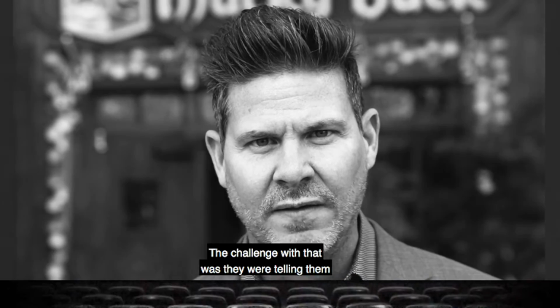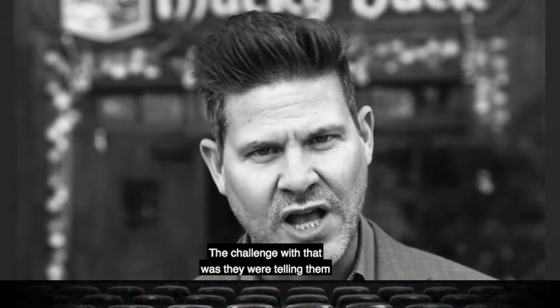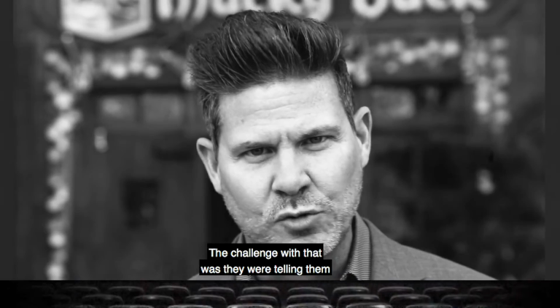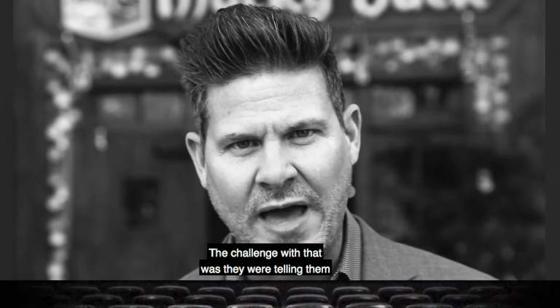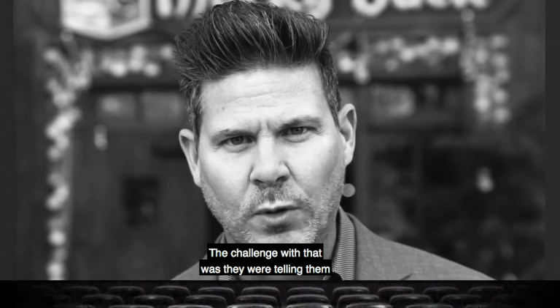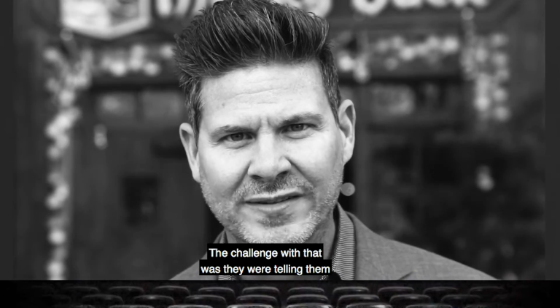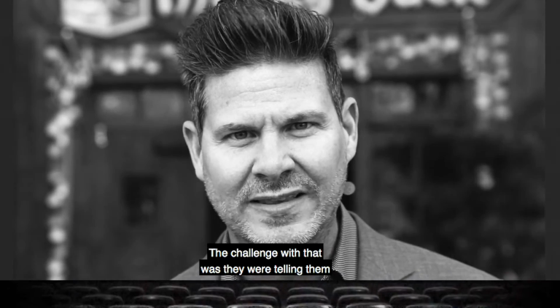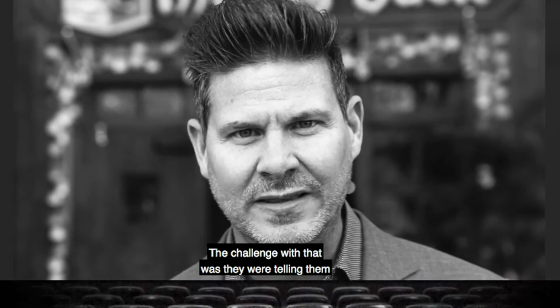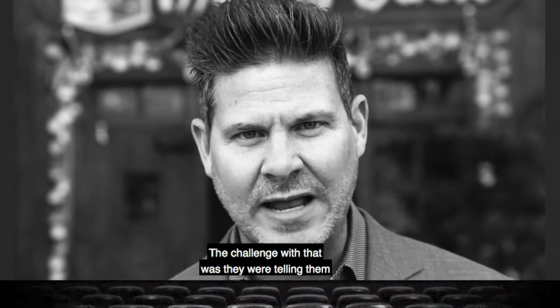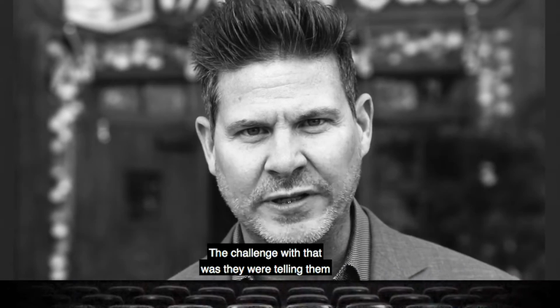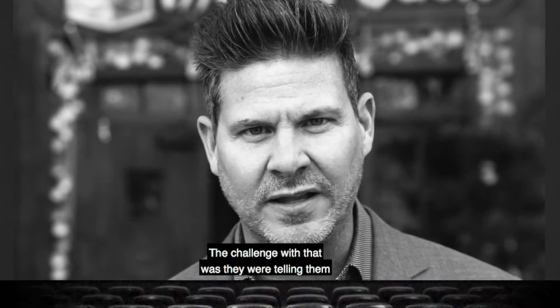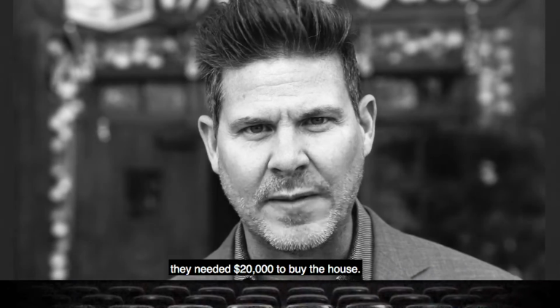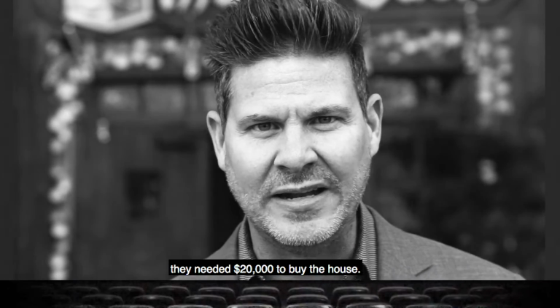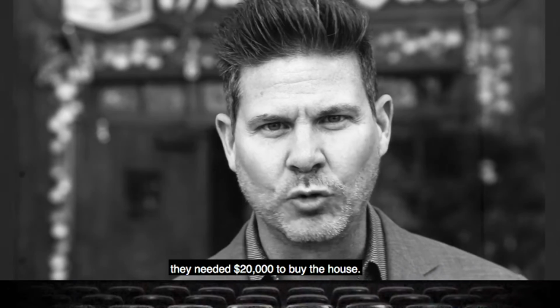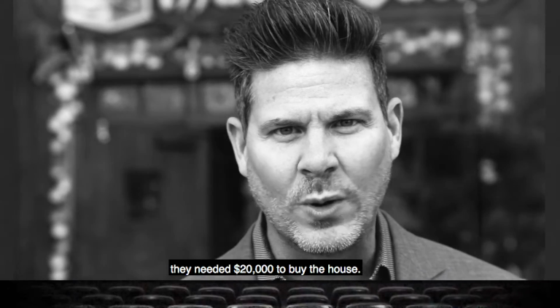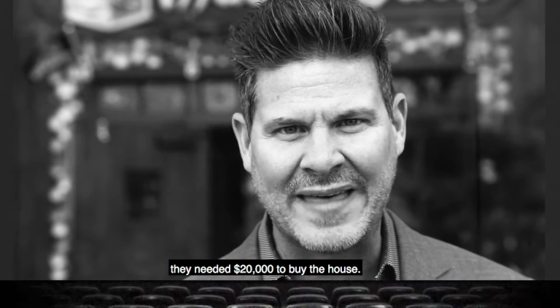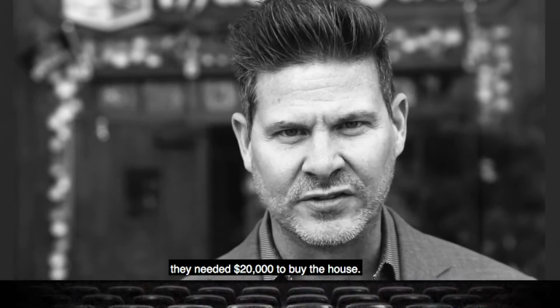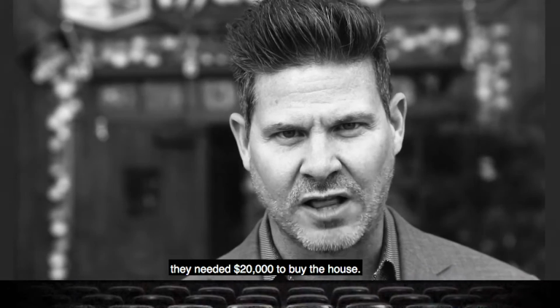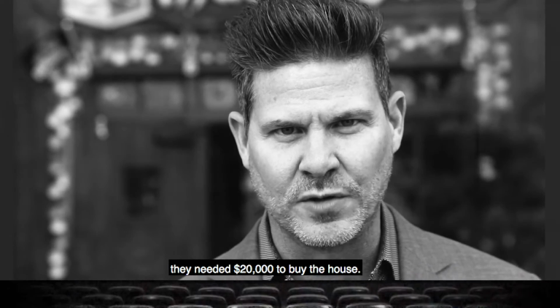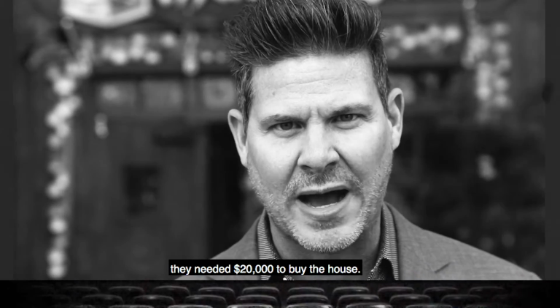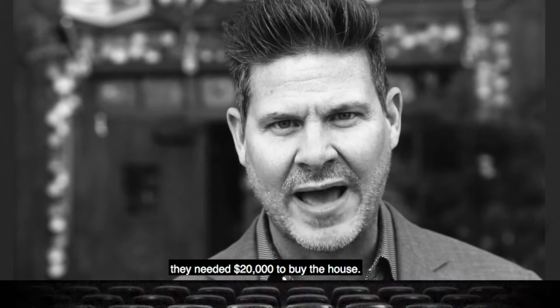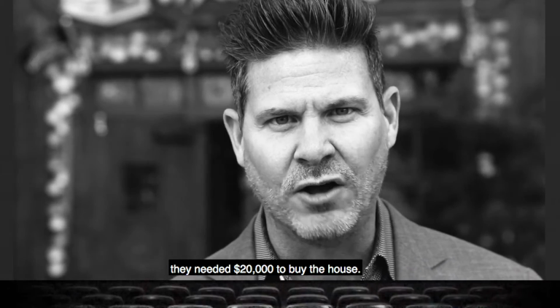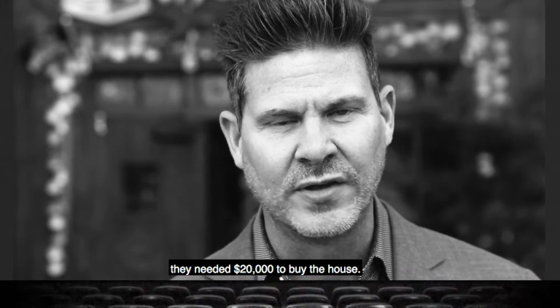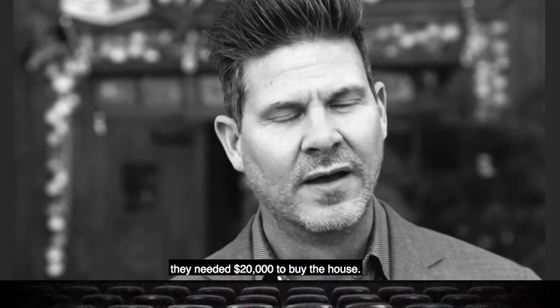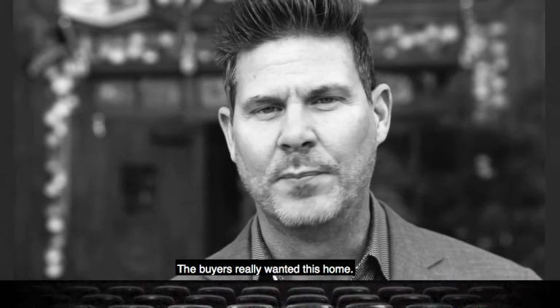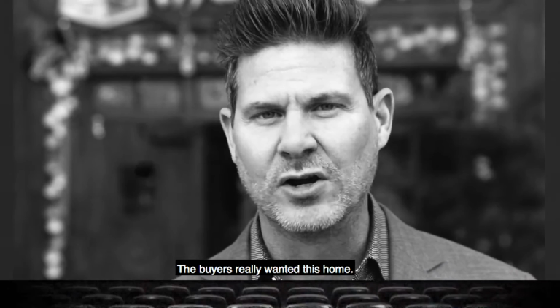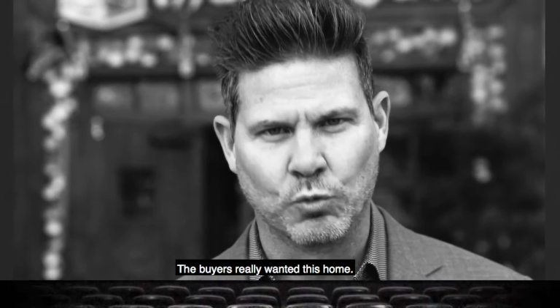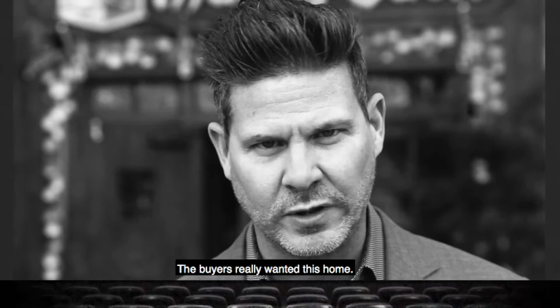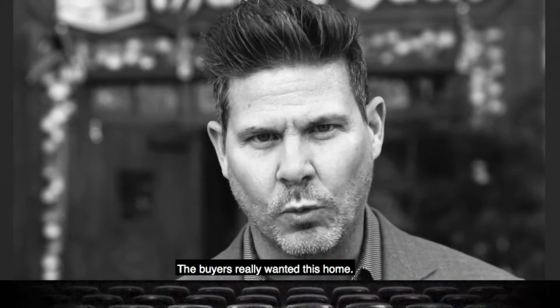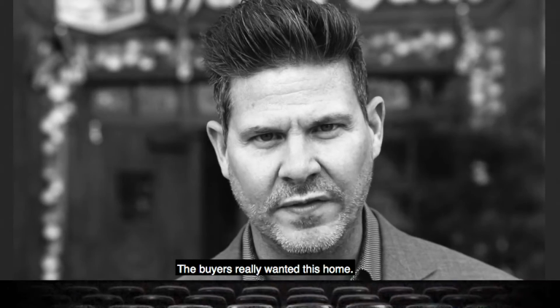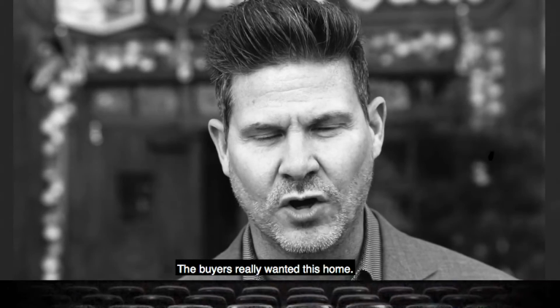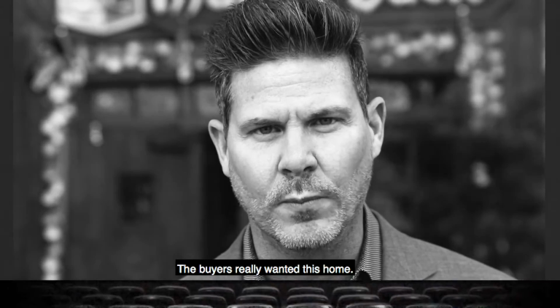The challenge with that was they were telling the buyer they needed $20,000 to buy the house. The buyers really wanted this home.